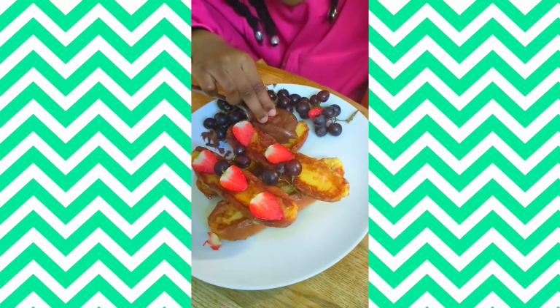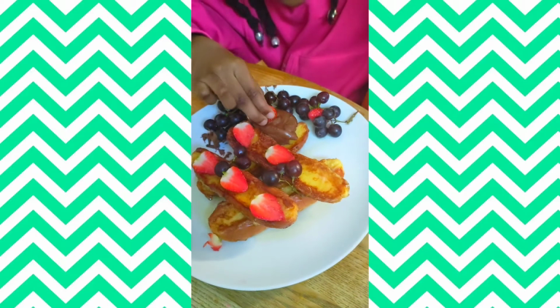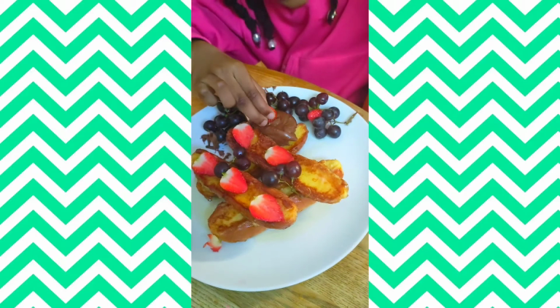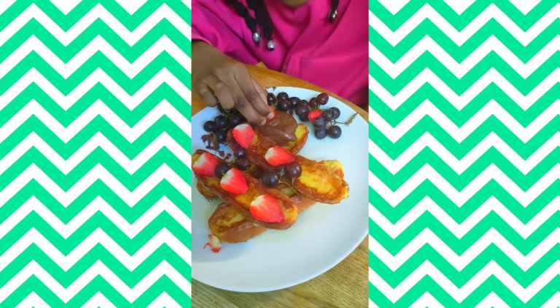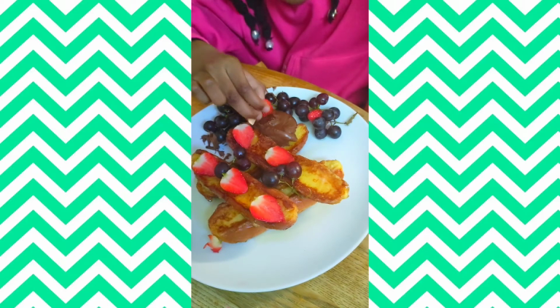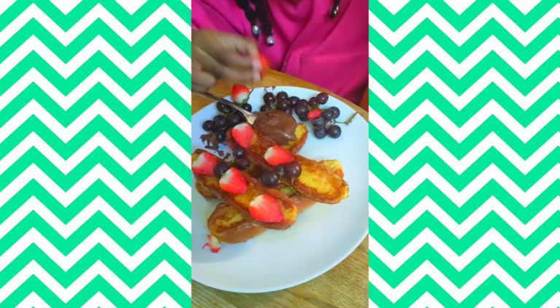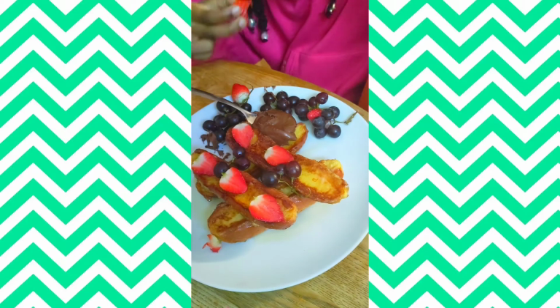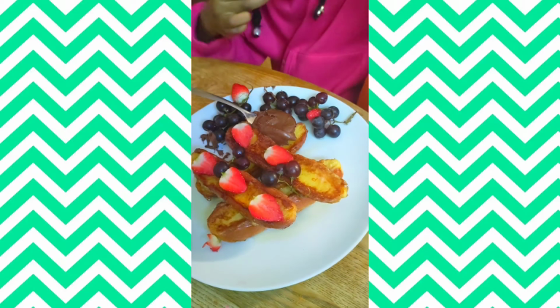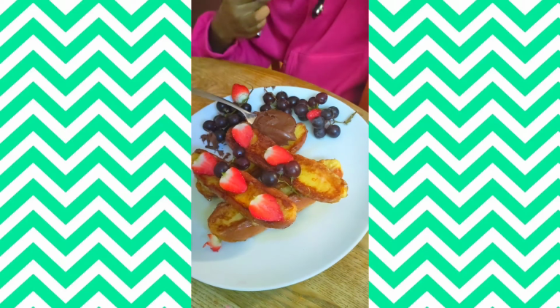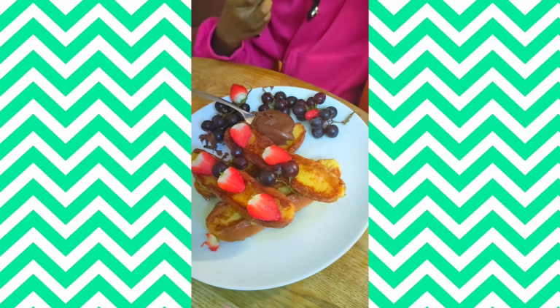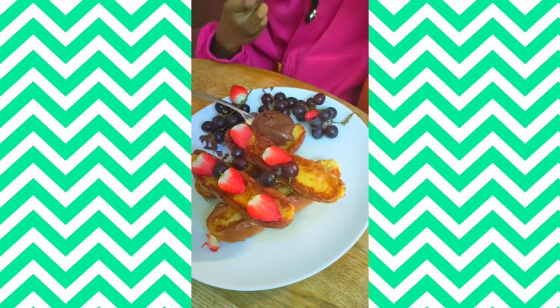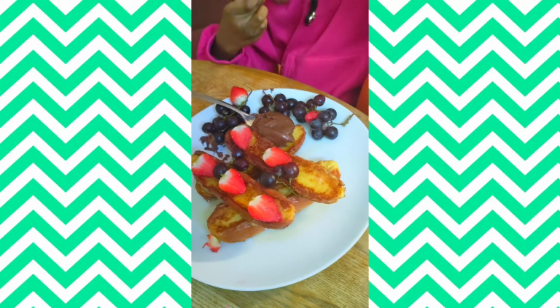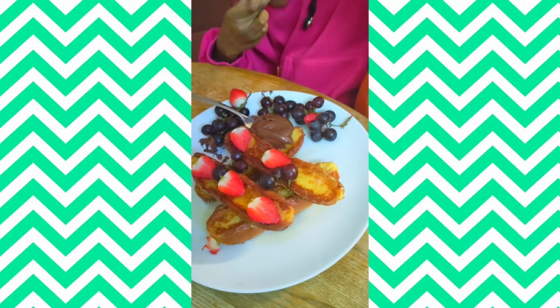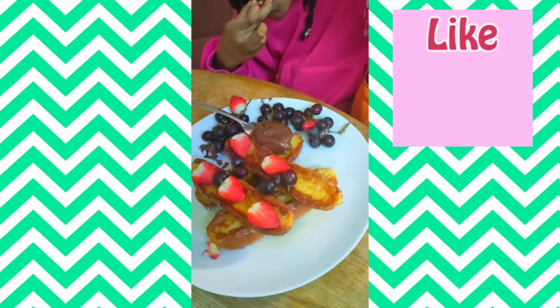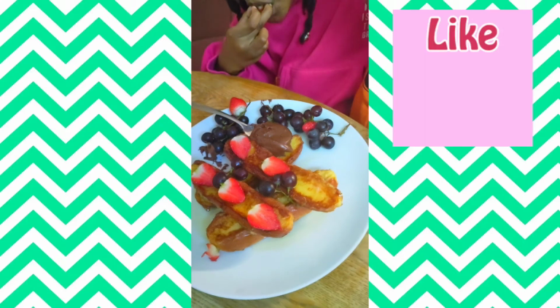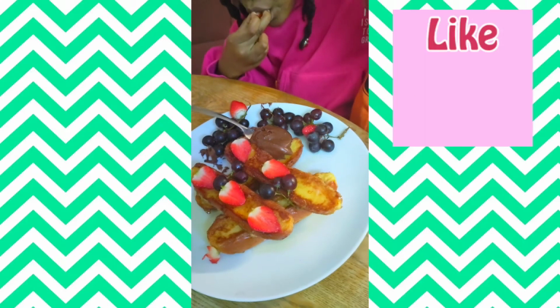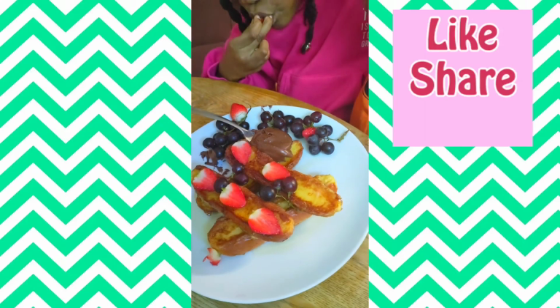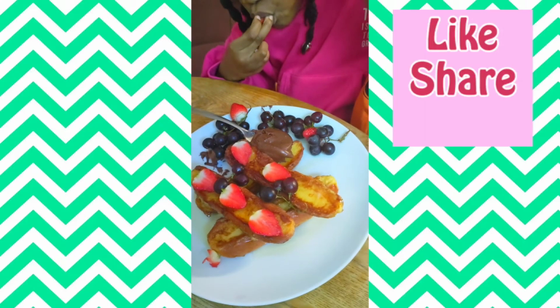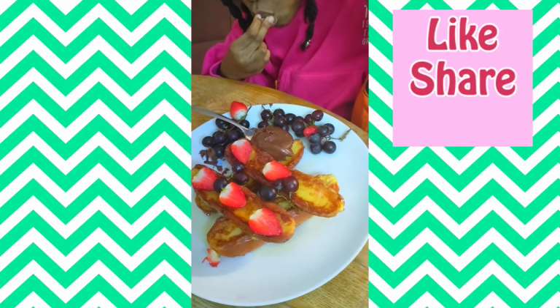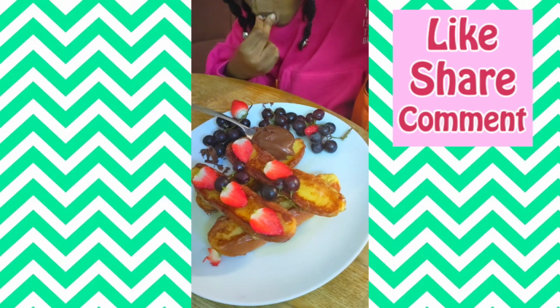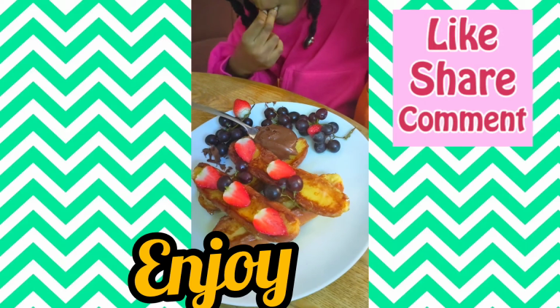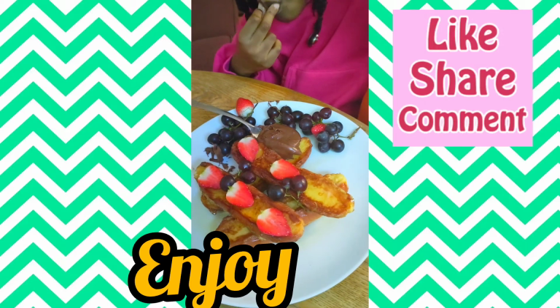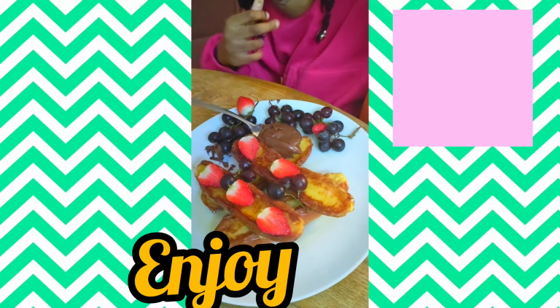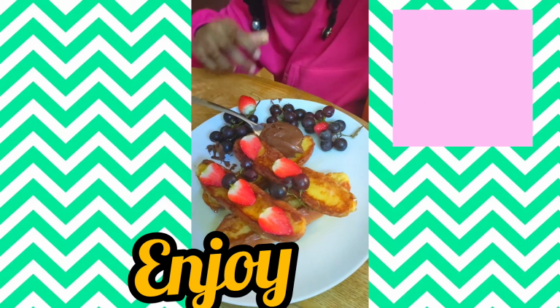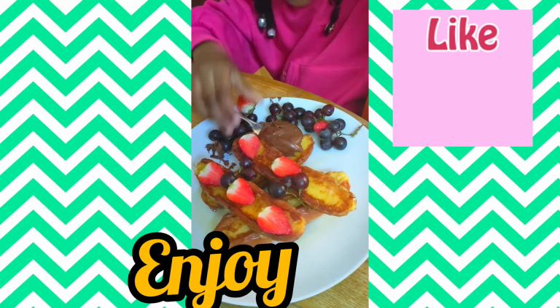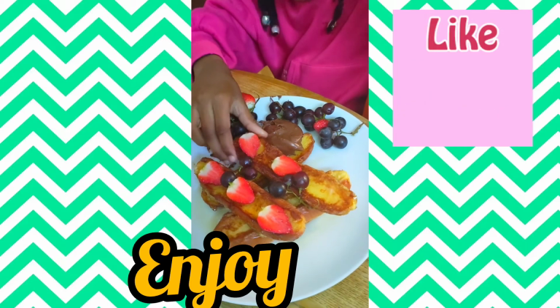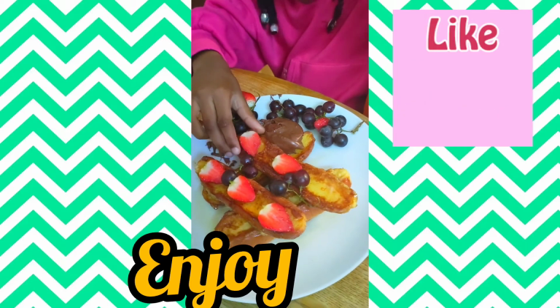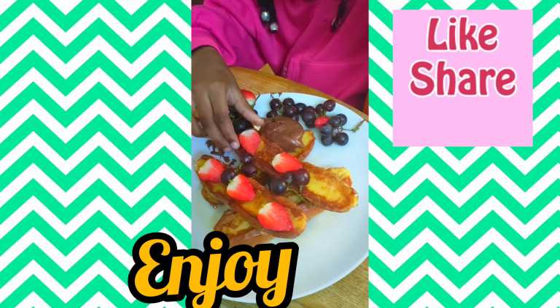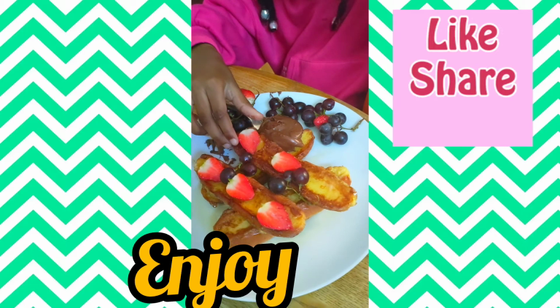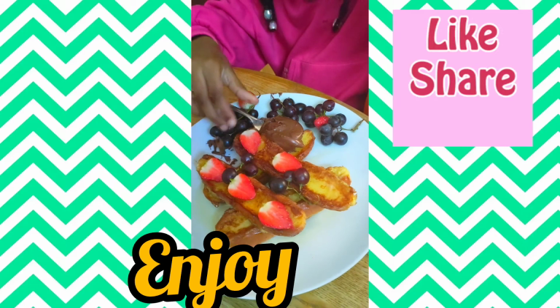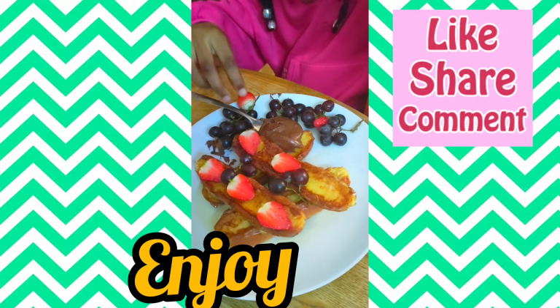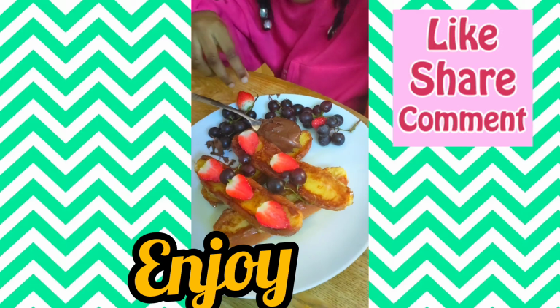My little food critic gave me a 10 out of 10. If you loved it as well and enjoyed this content, like, comment, and share. Thank you for watching.